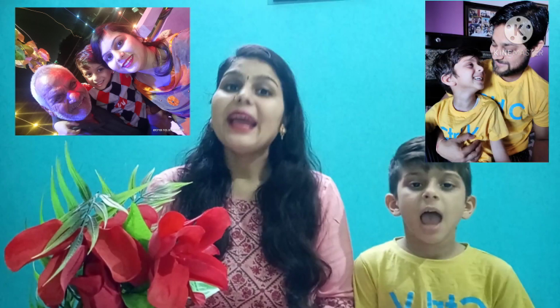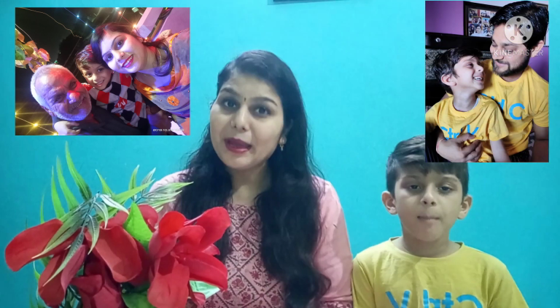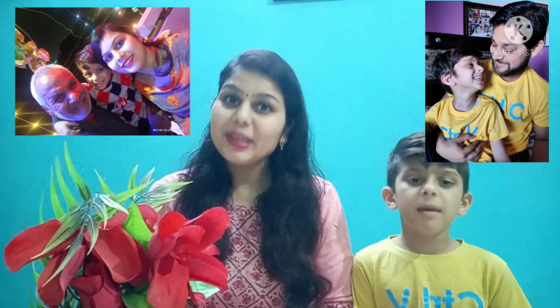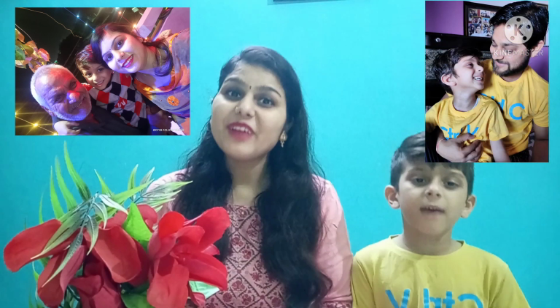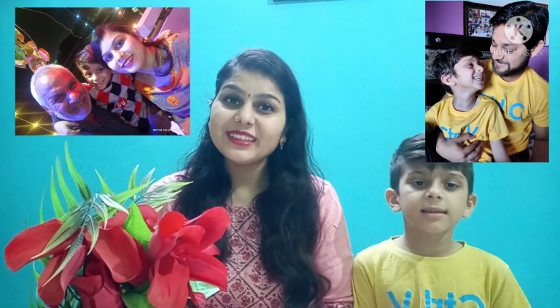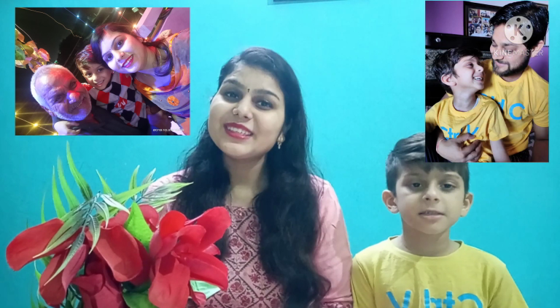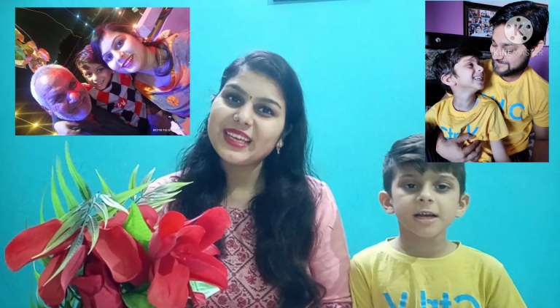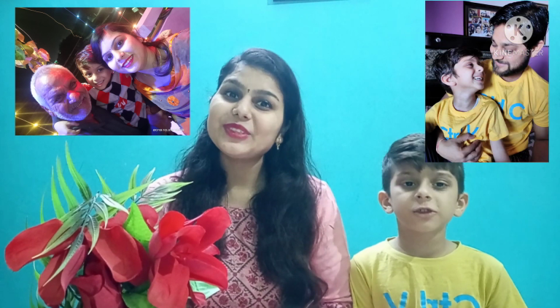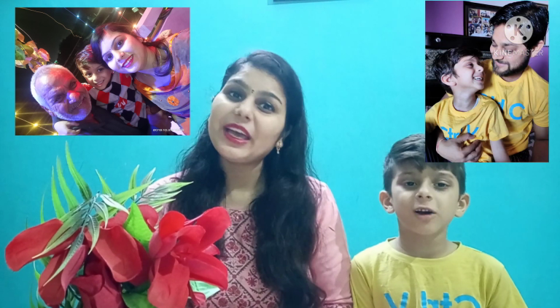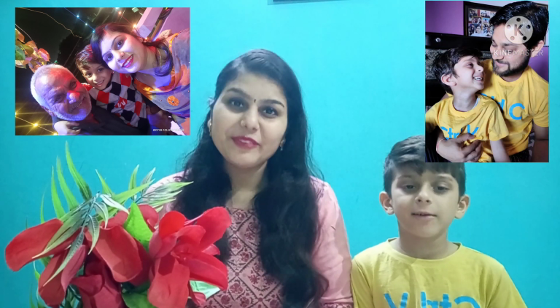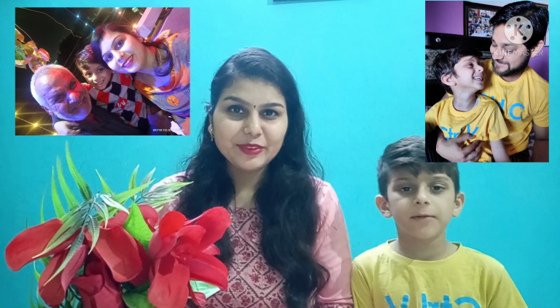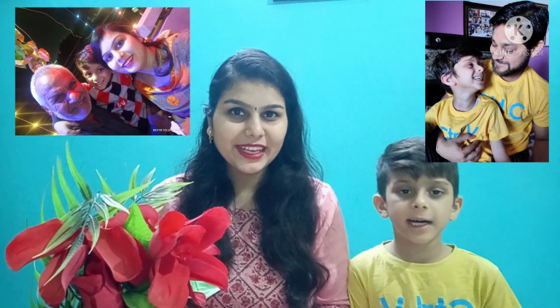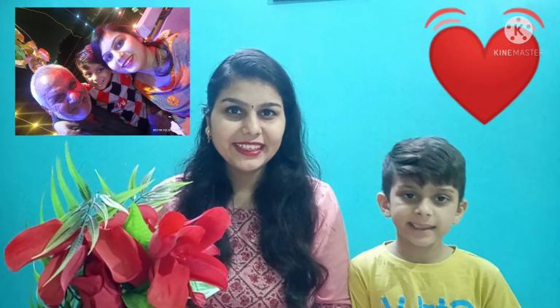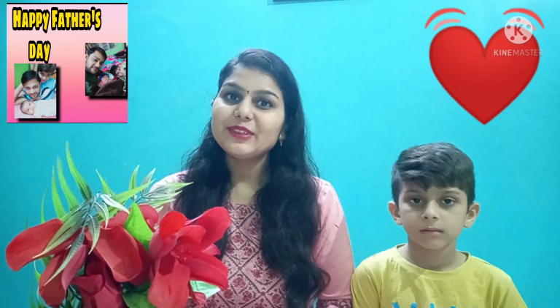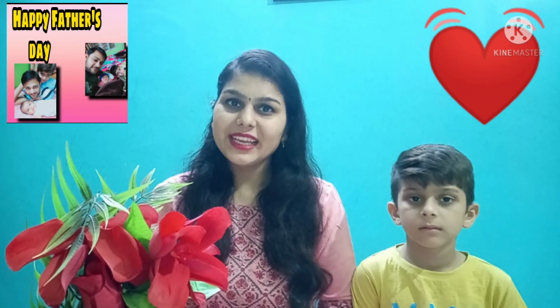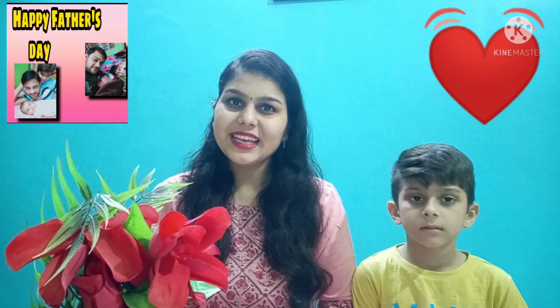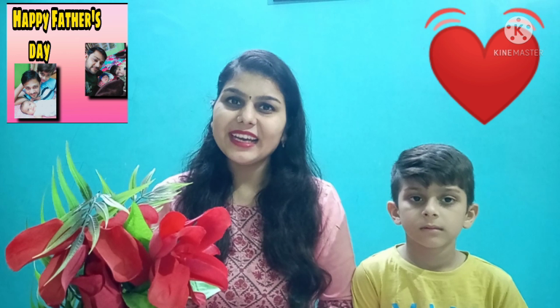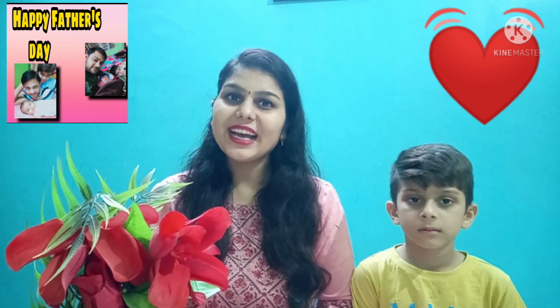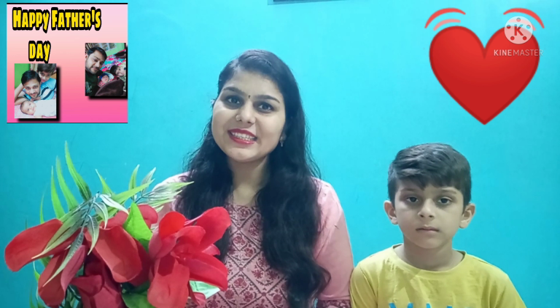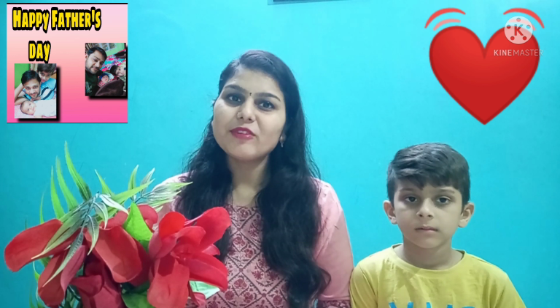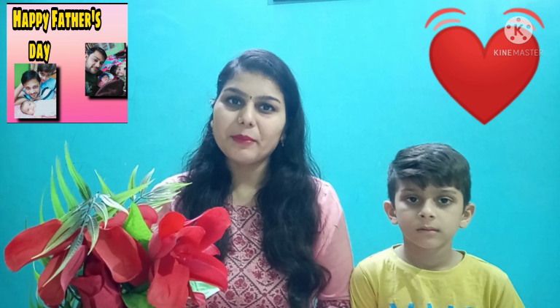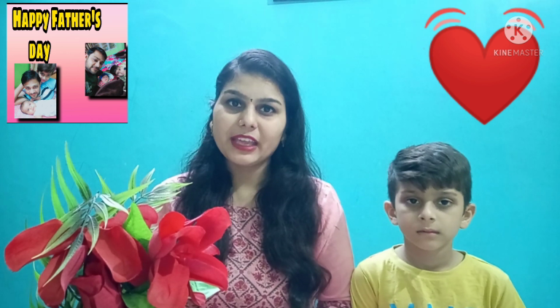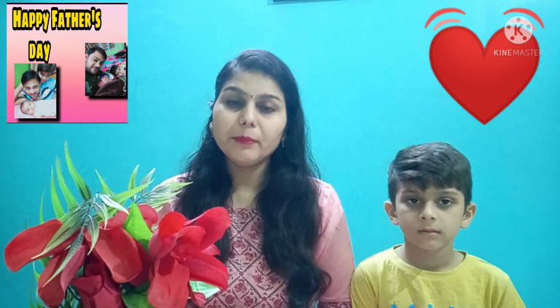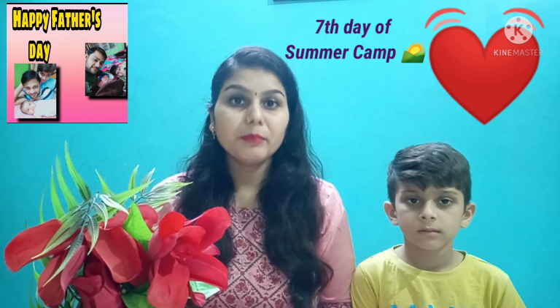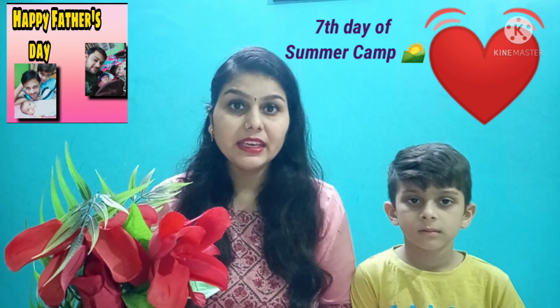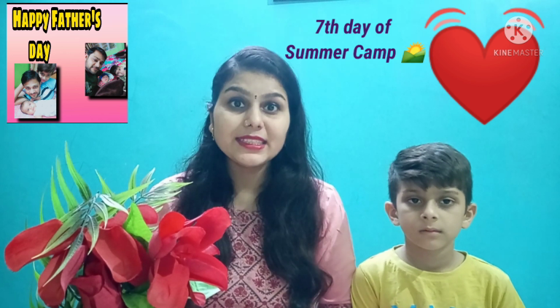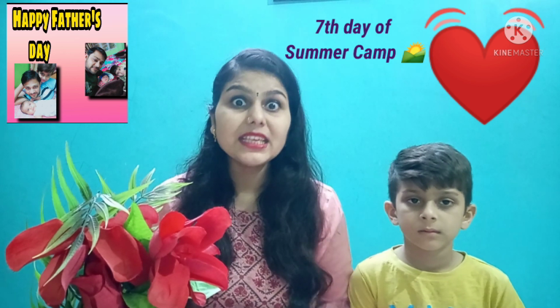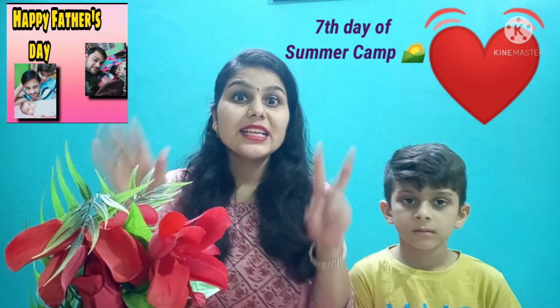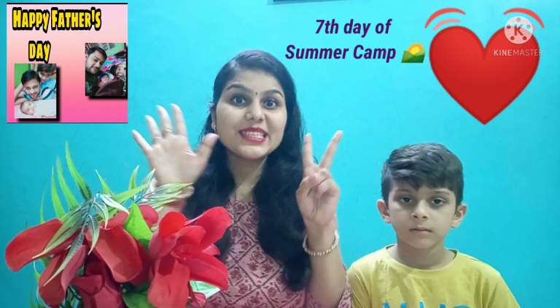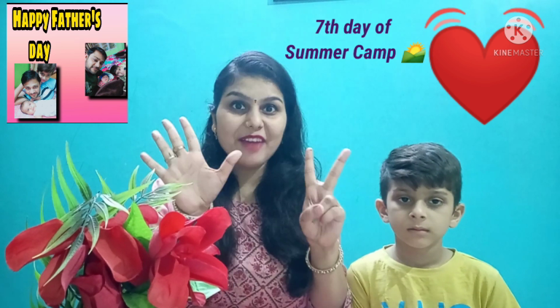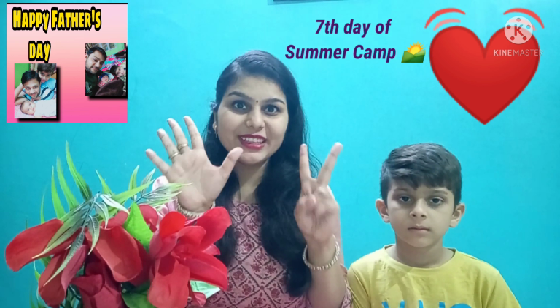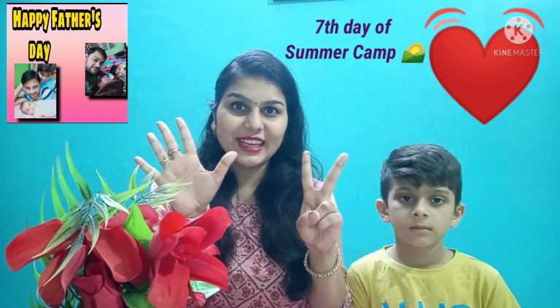Happy Father's Day to everyone! Today is our last day of summer camp — that means it's the 7th day.